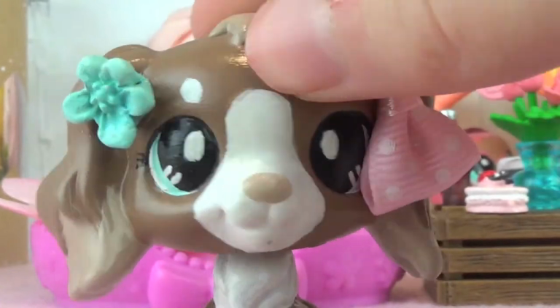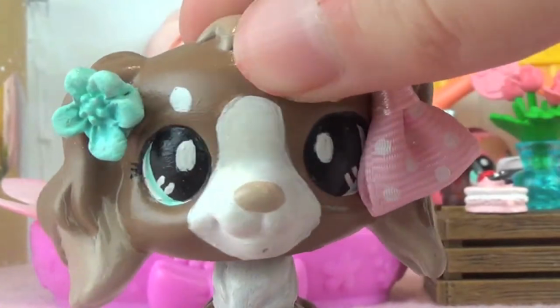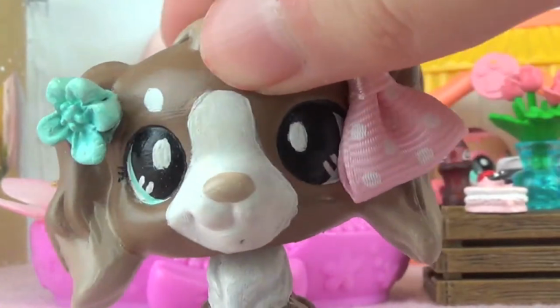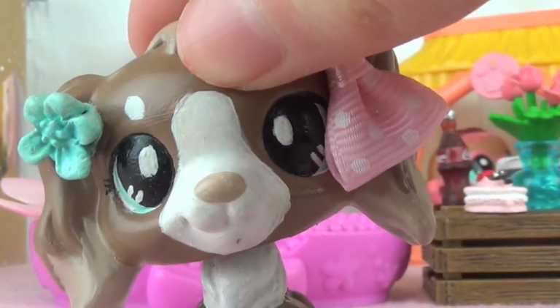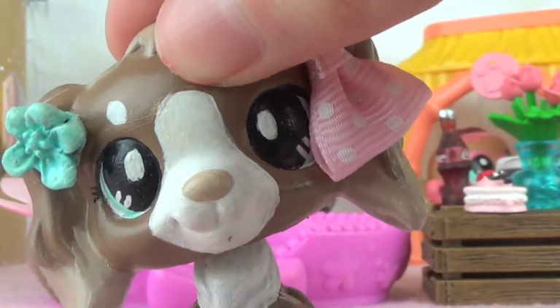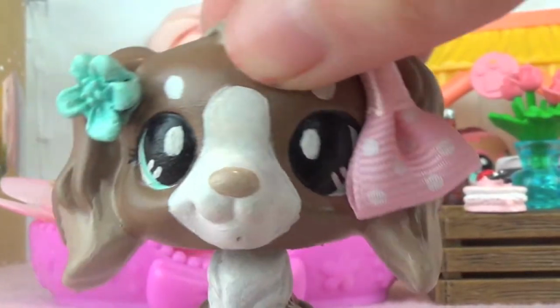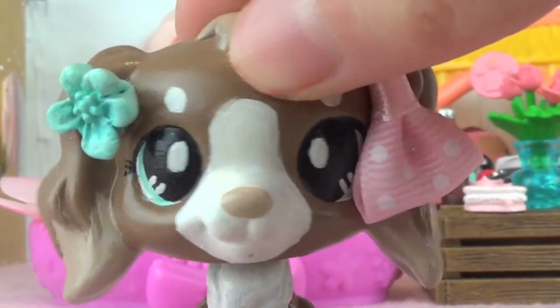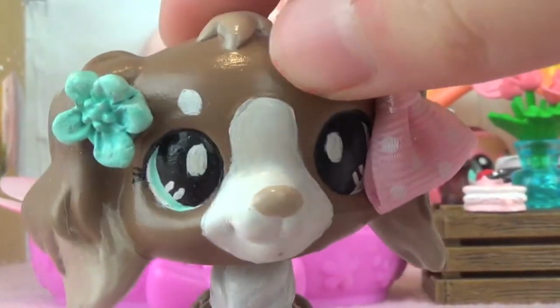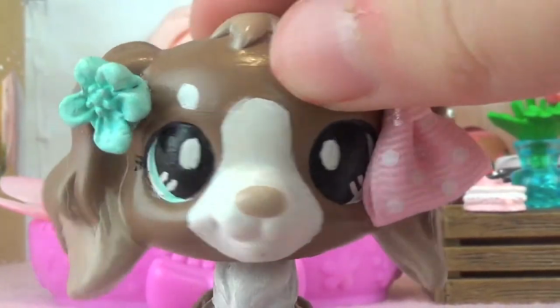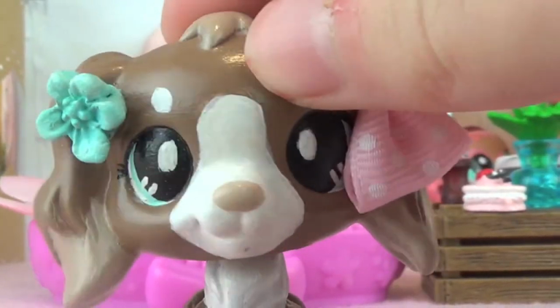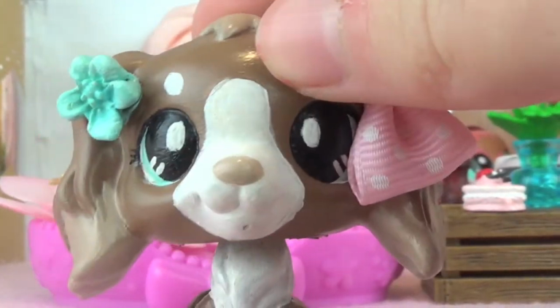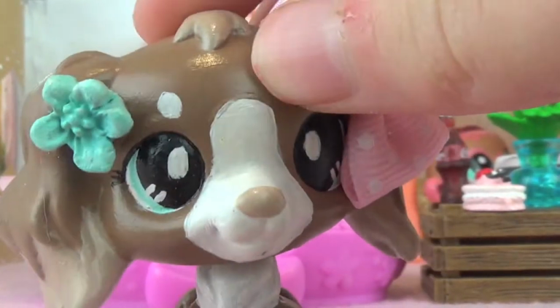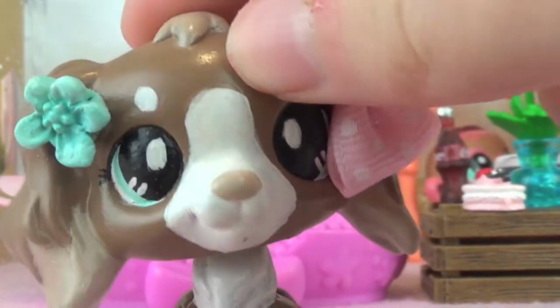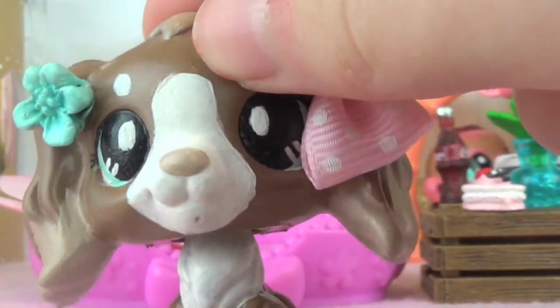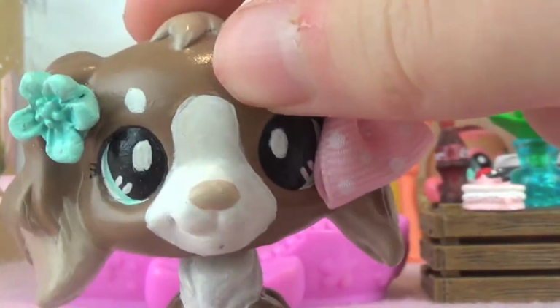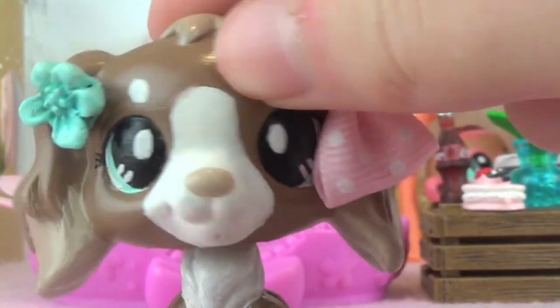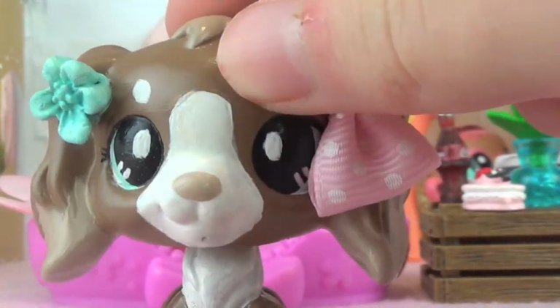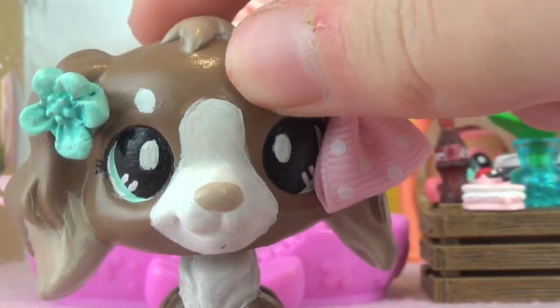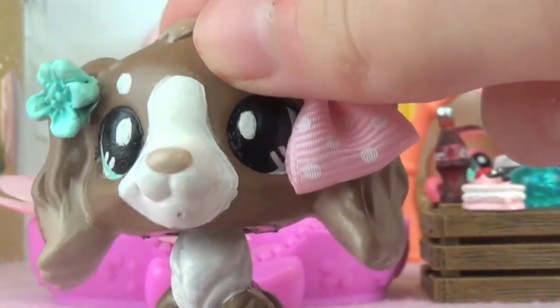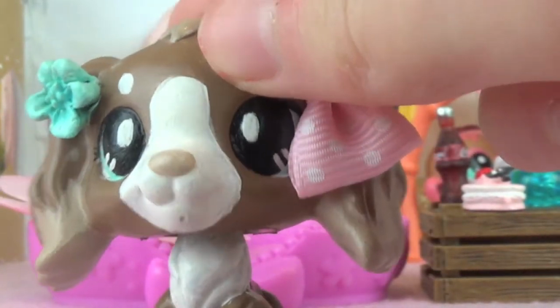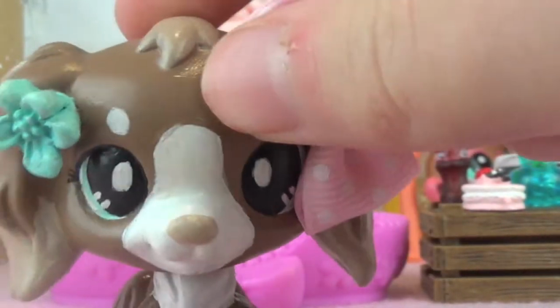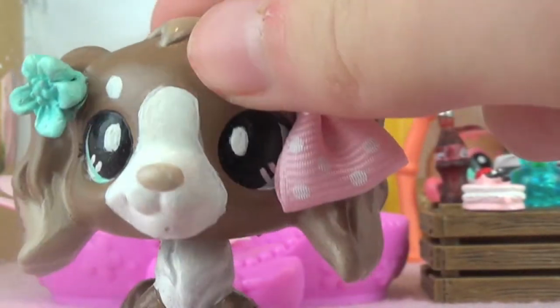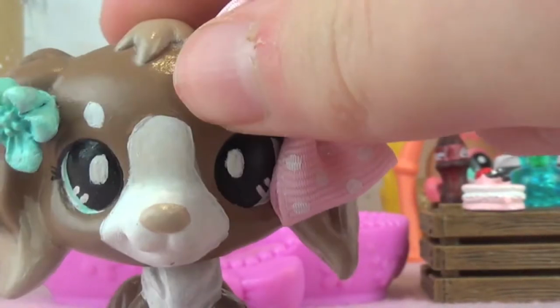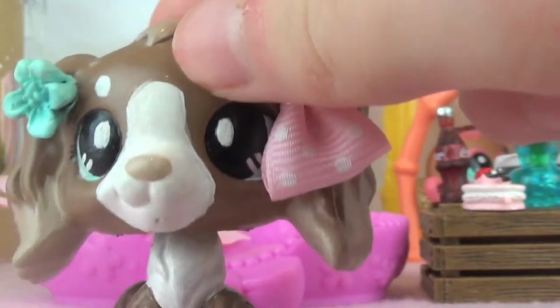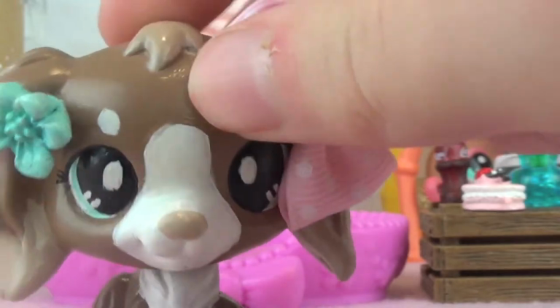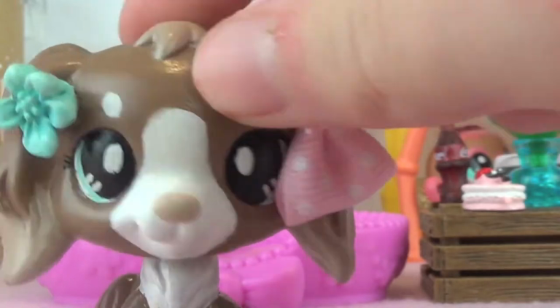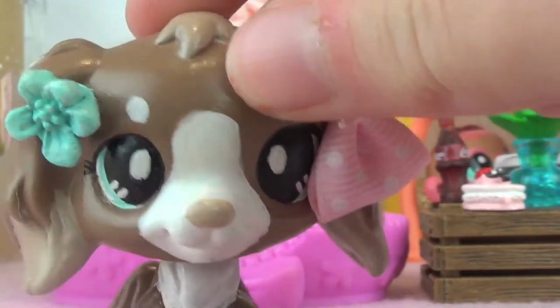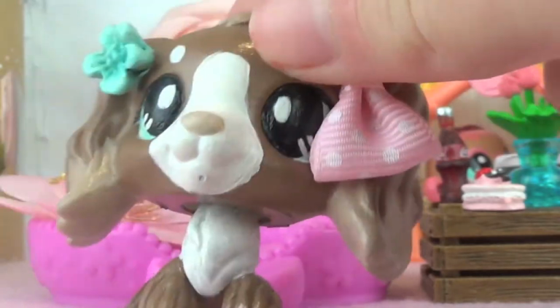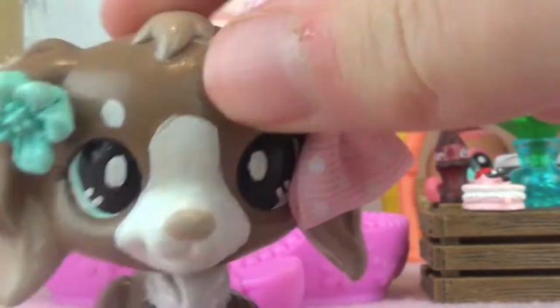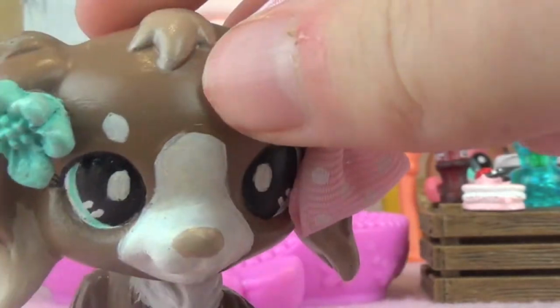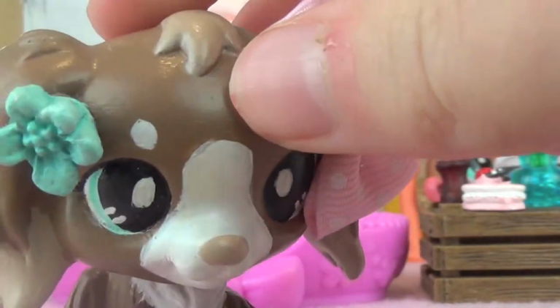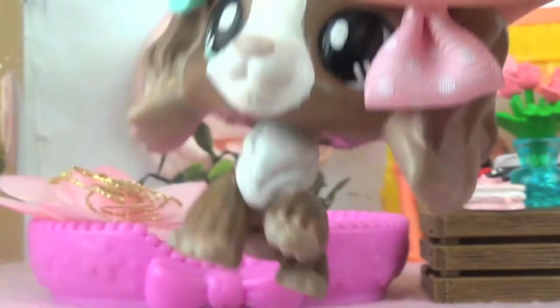Hello everybody, AliClockLPS here, back at it again with a new LPSTube video!